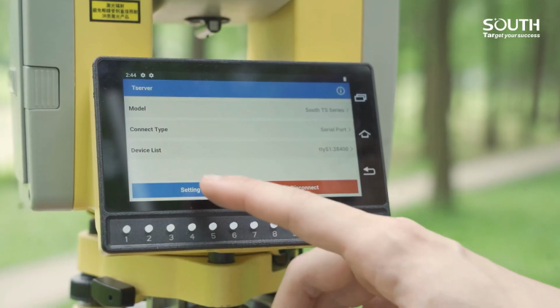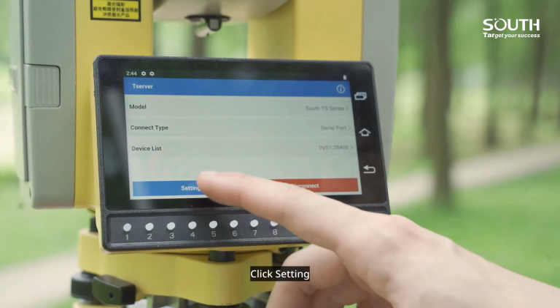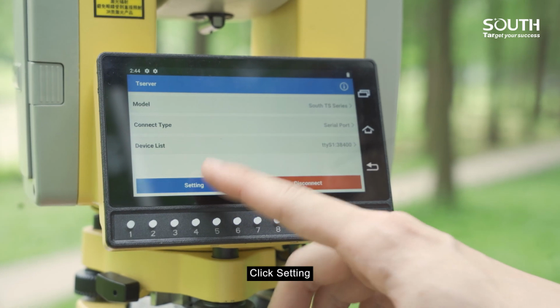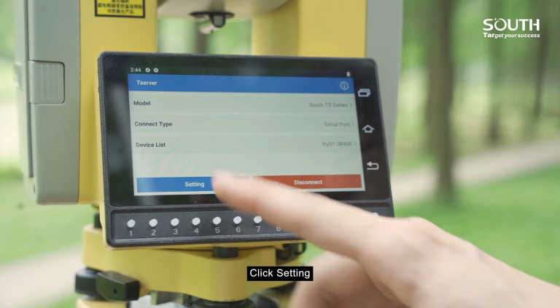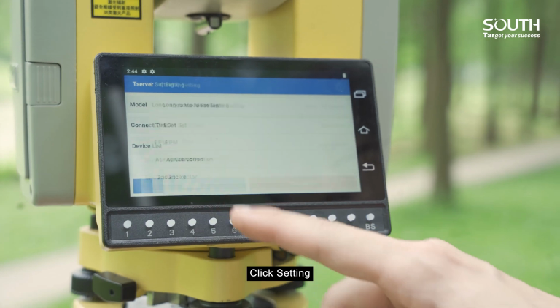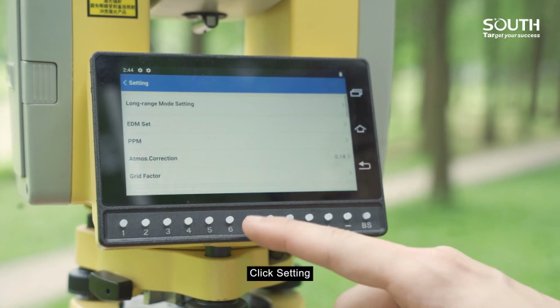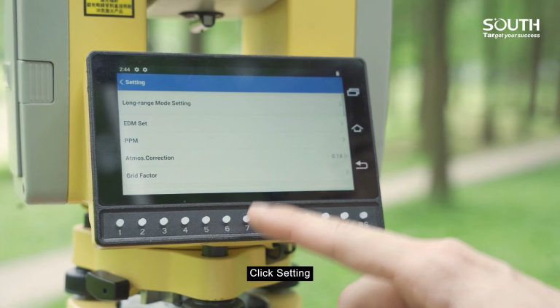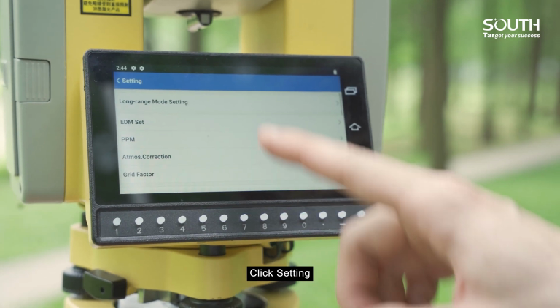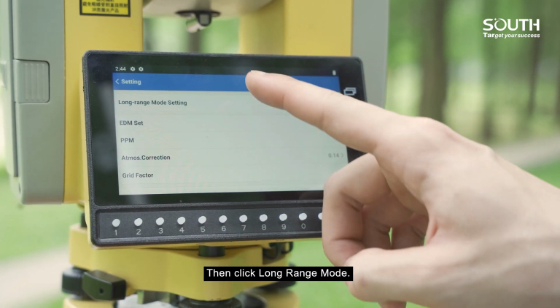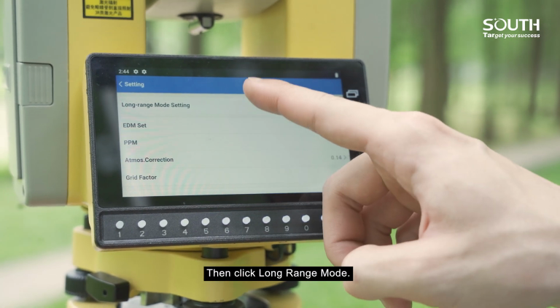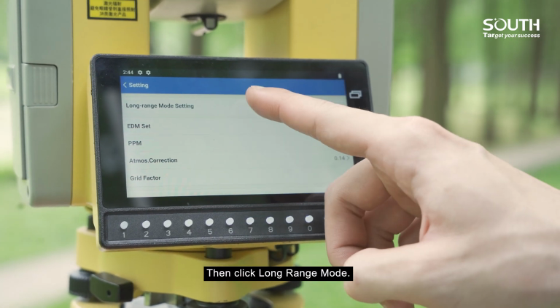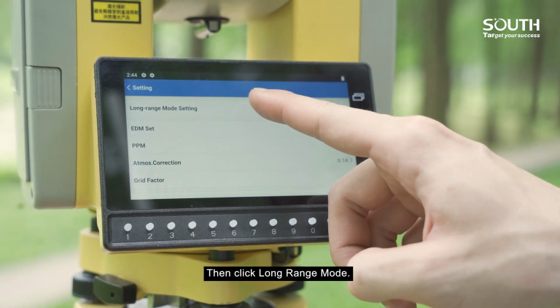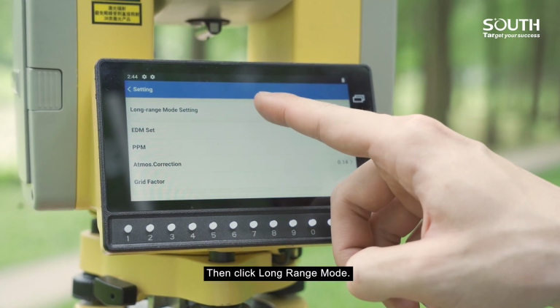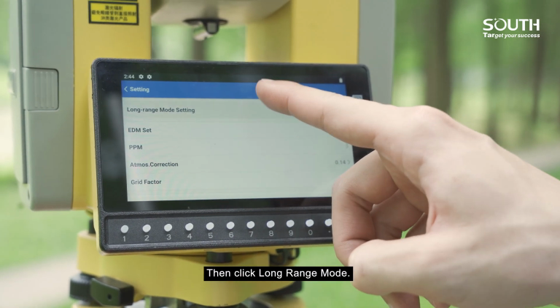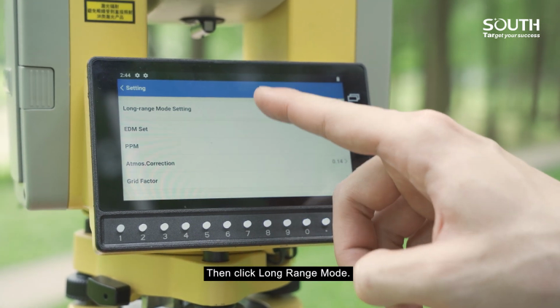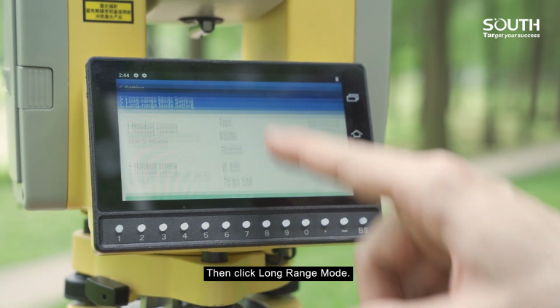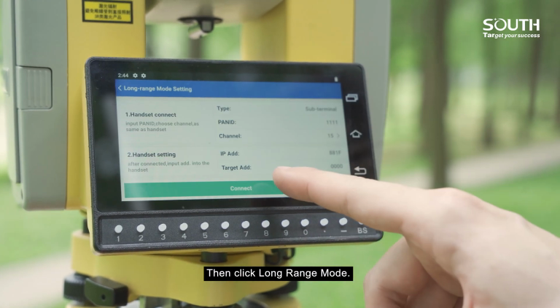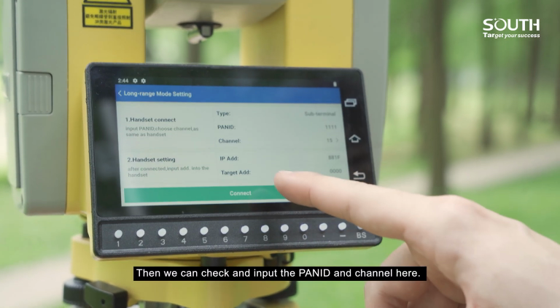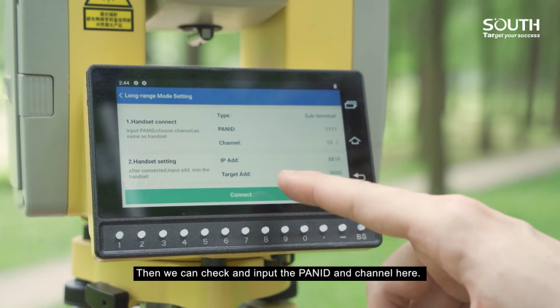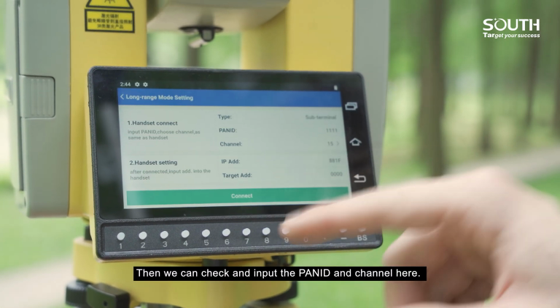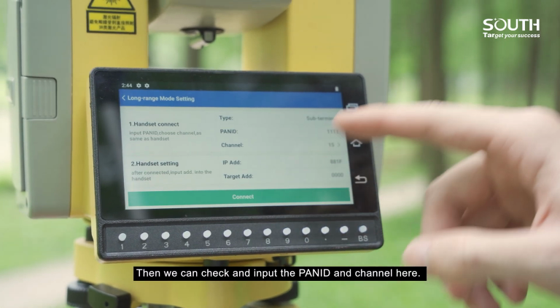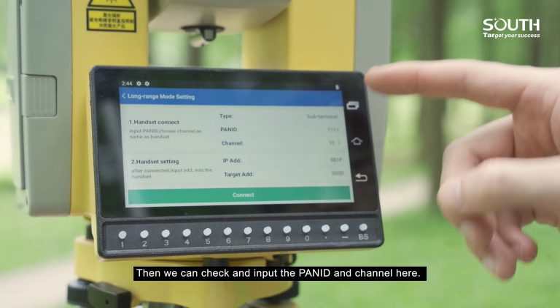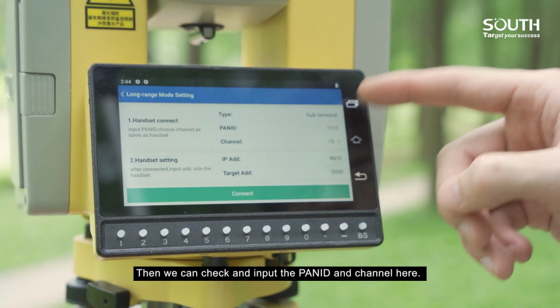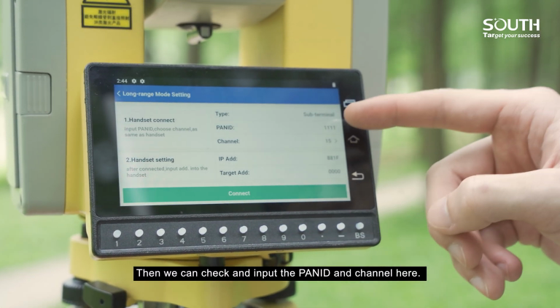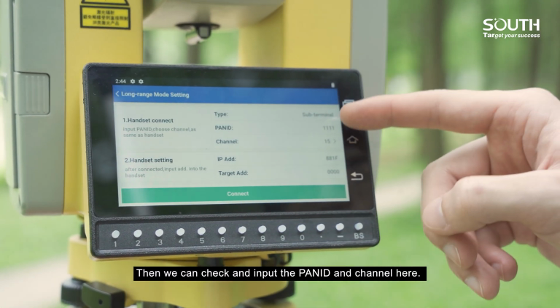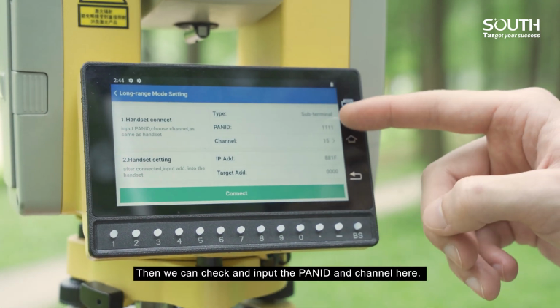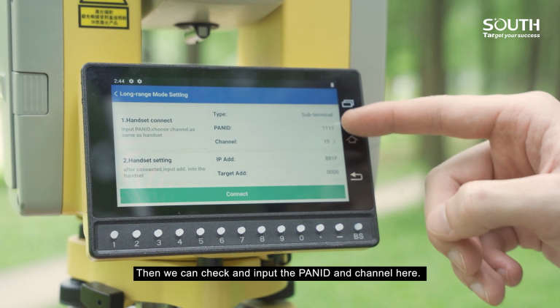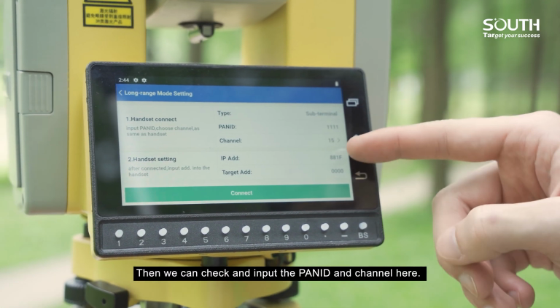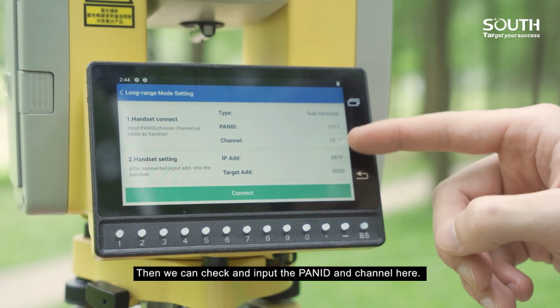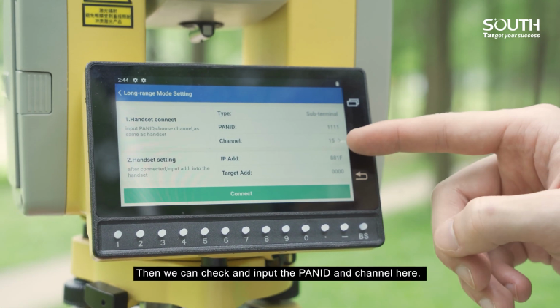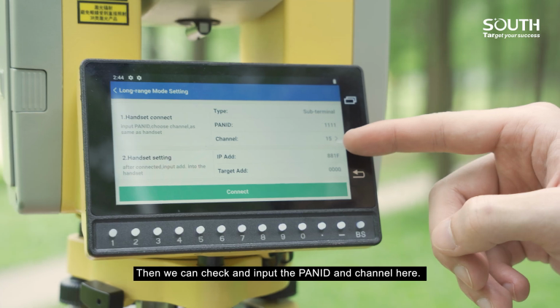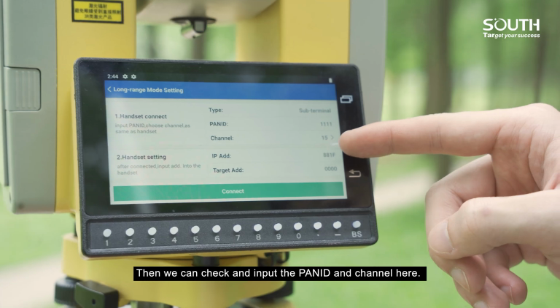Click Settings, then click long-range mode. Then we can check and input the PANID and channel here.